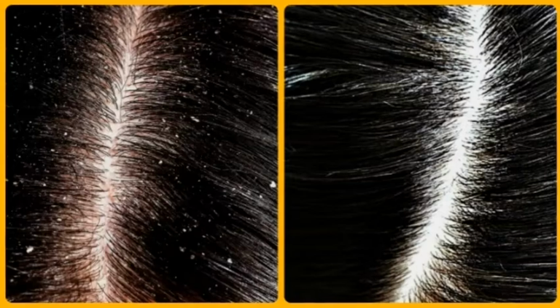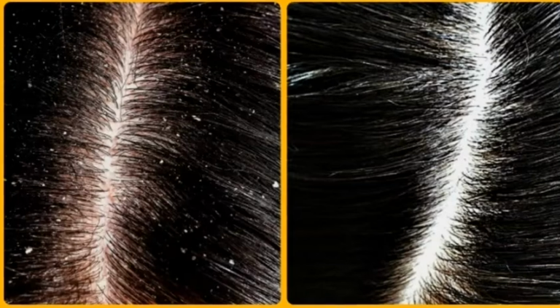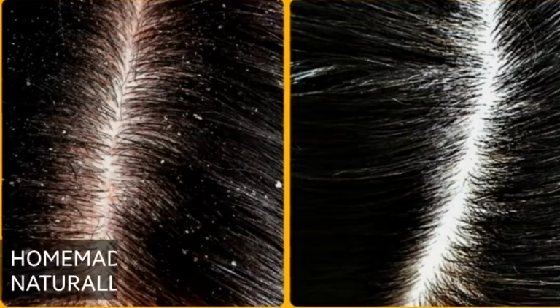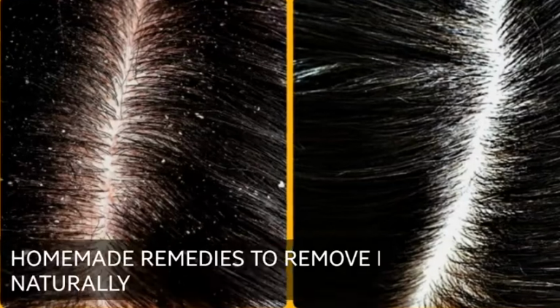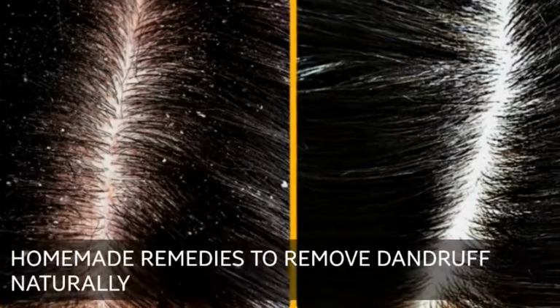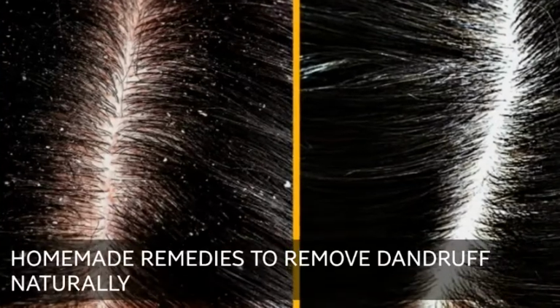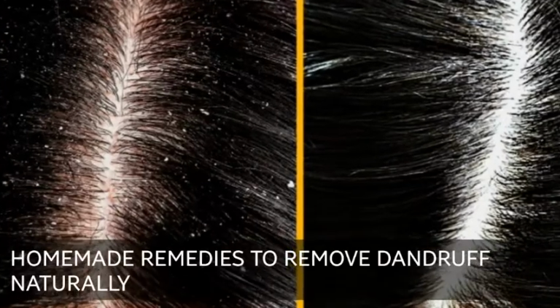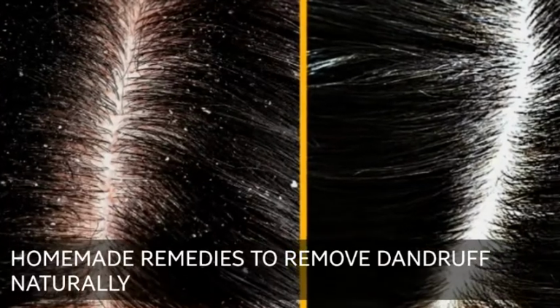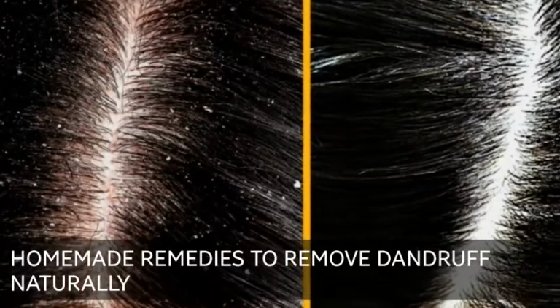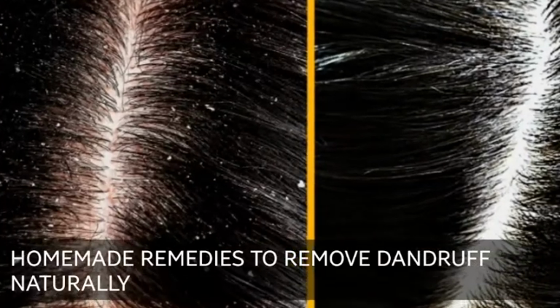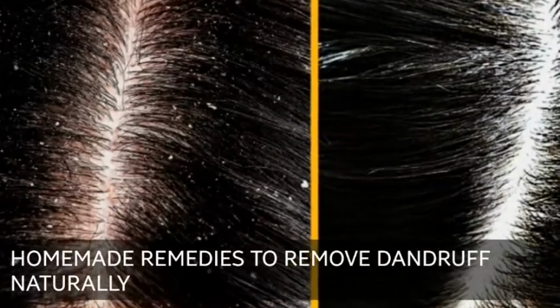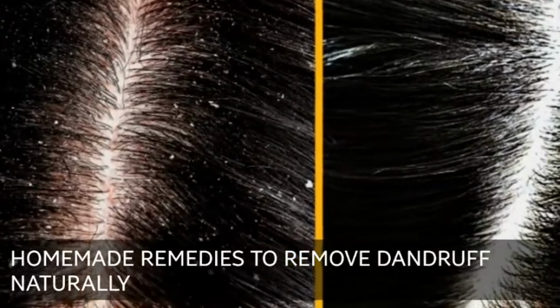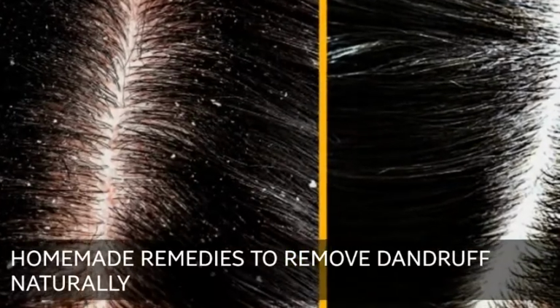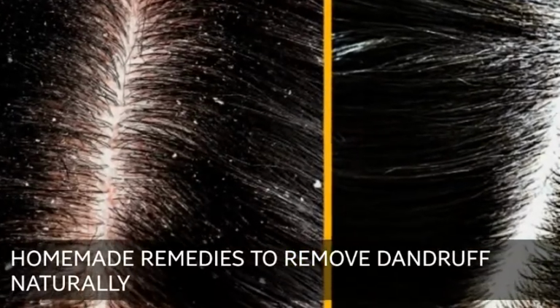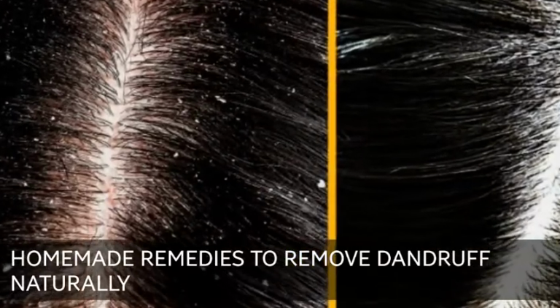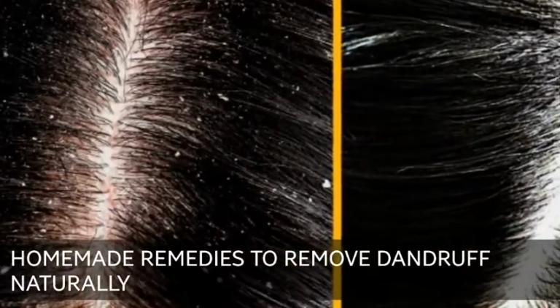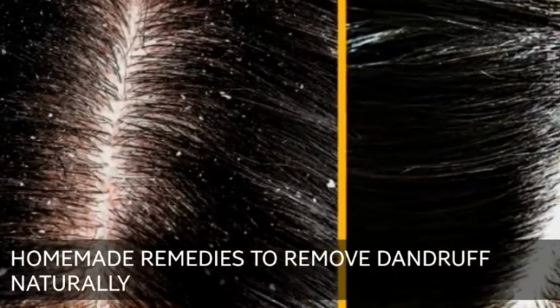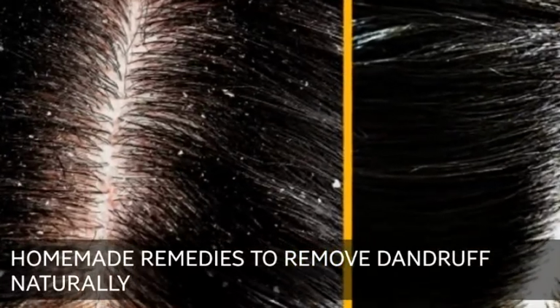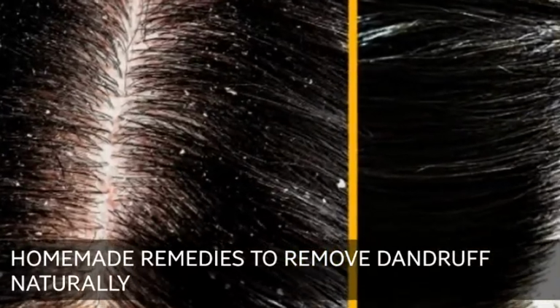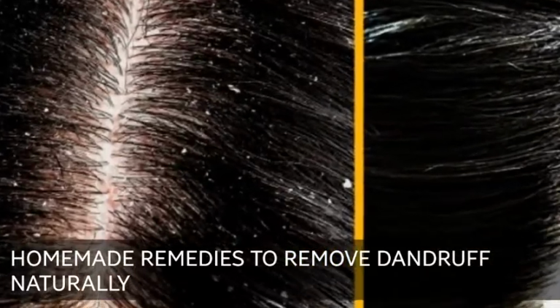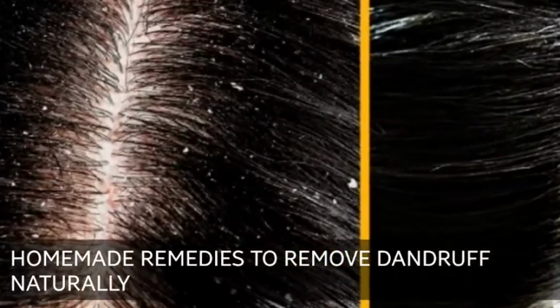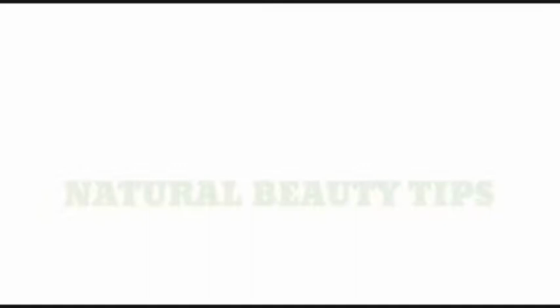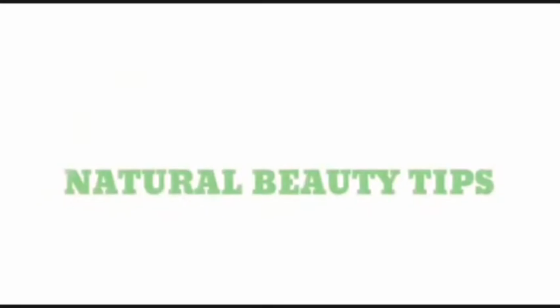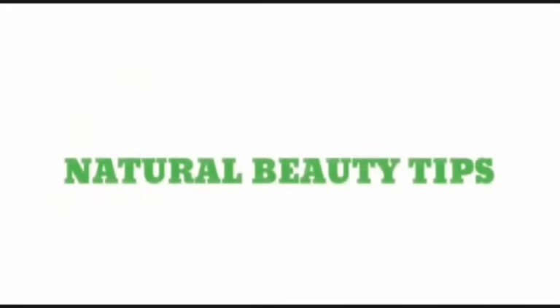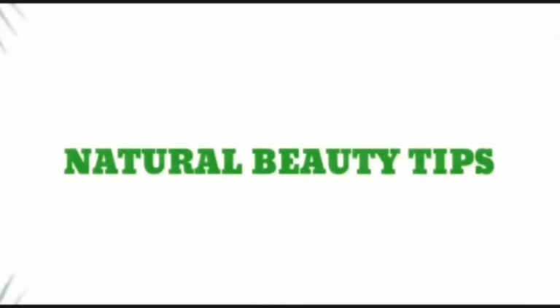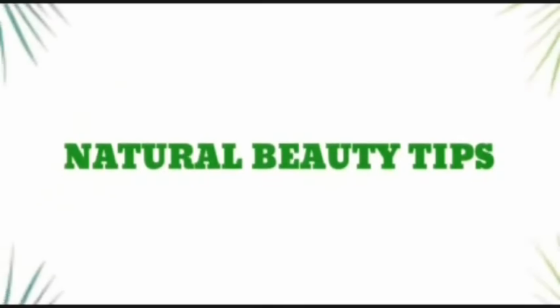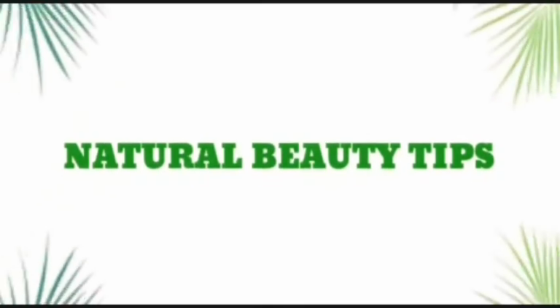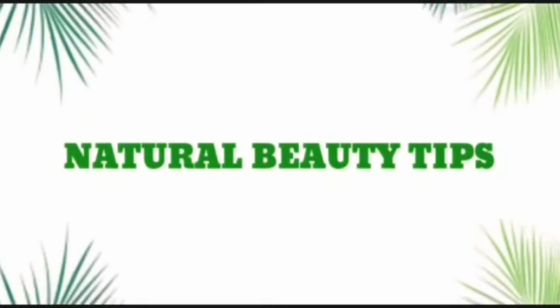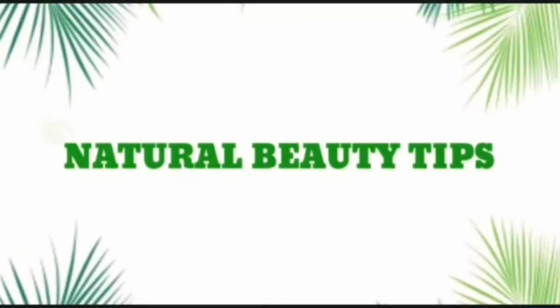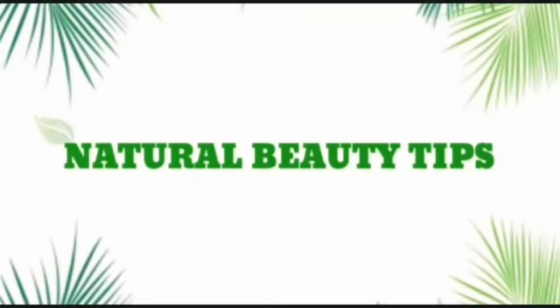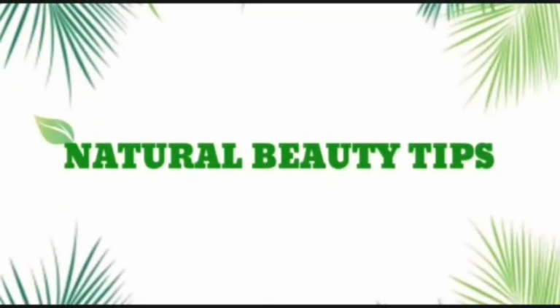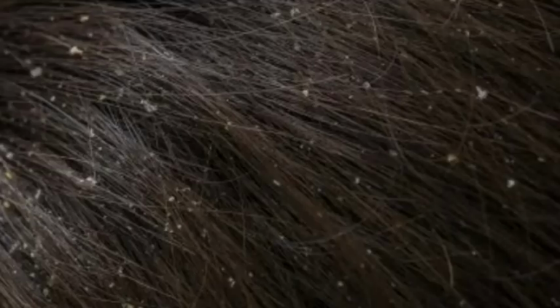Homemade Remedies to Remove Dandruff Naturally. Hello everyone, welcome to Natural Beauty Tips.